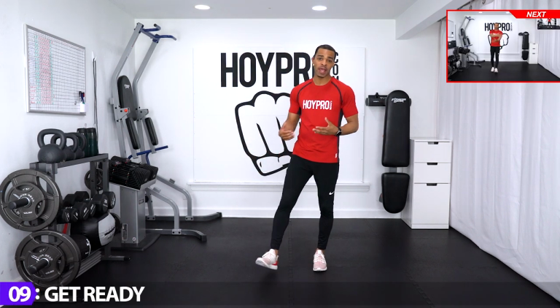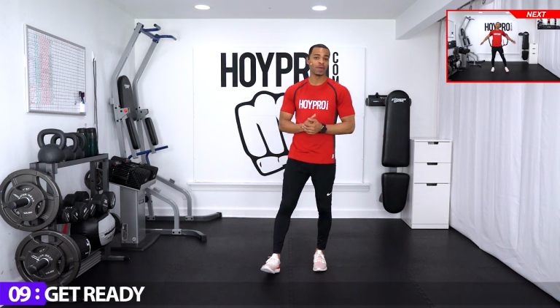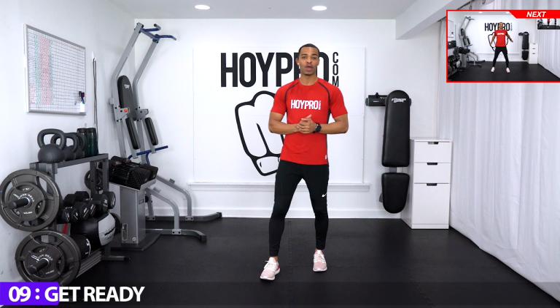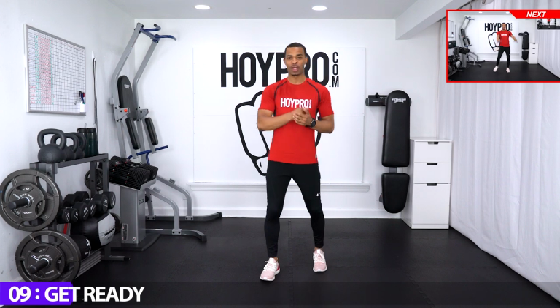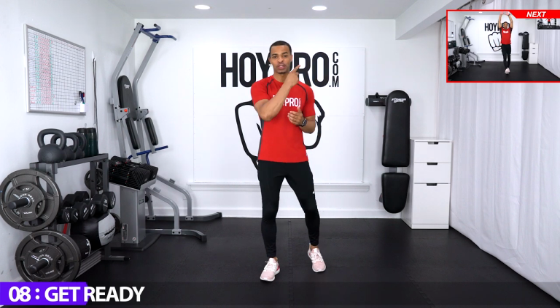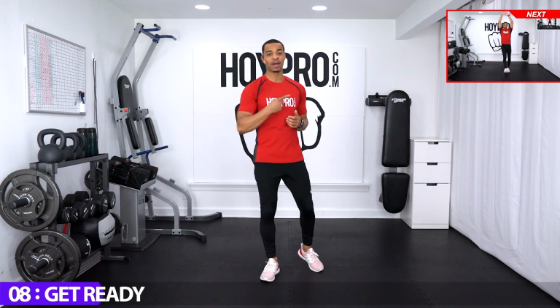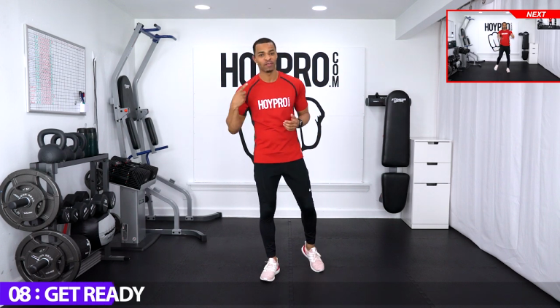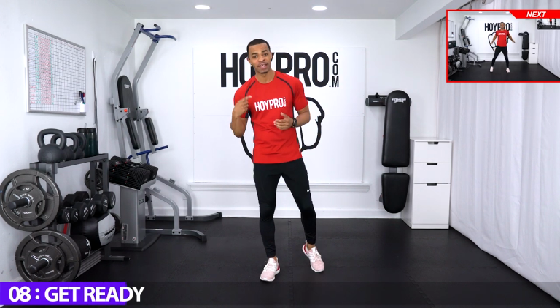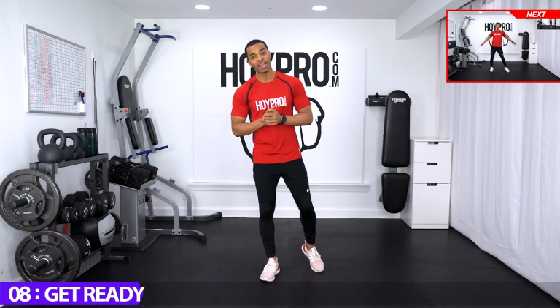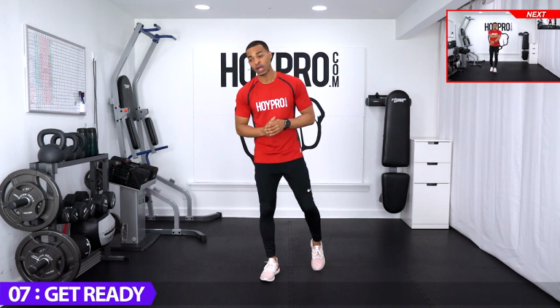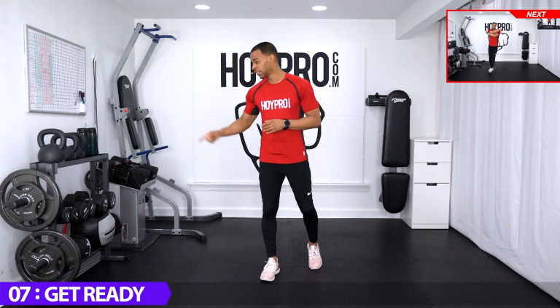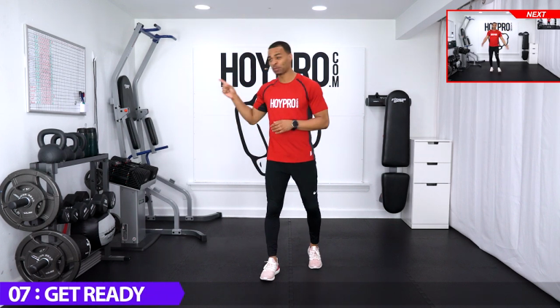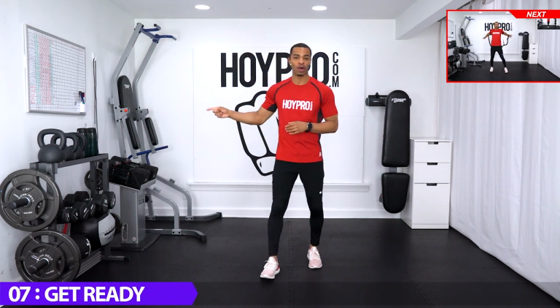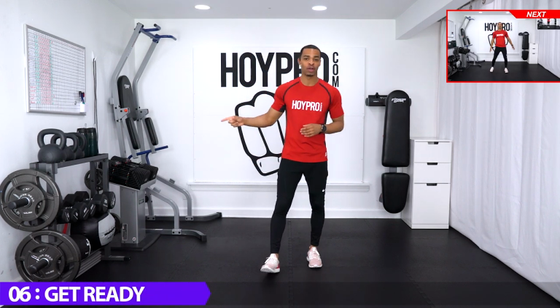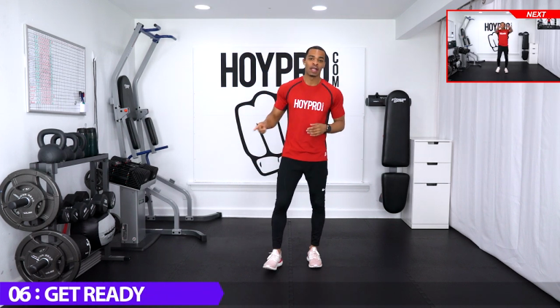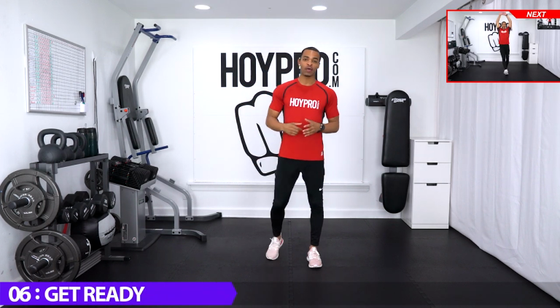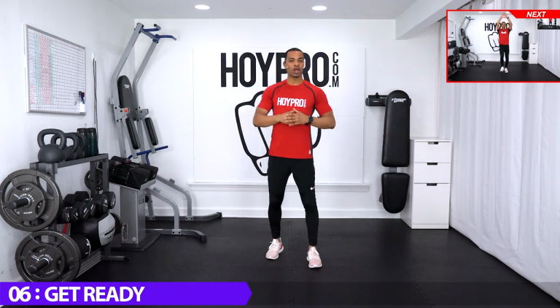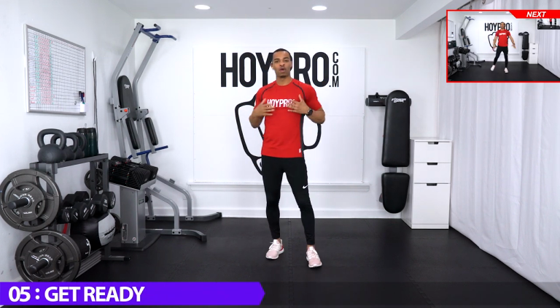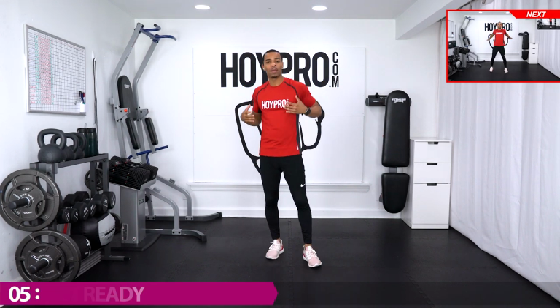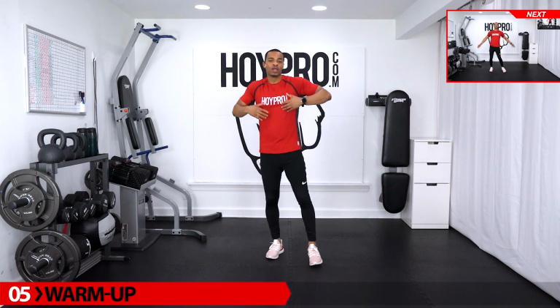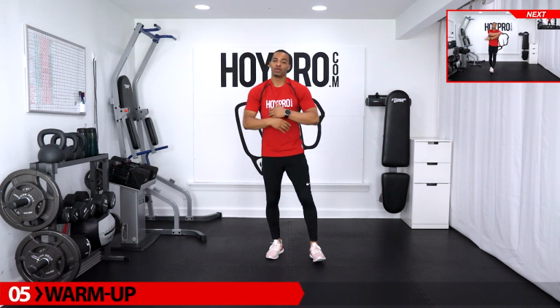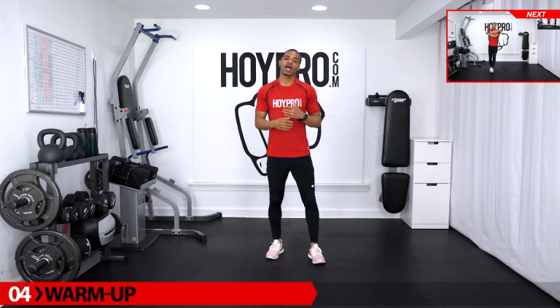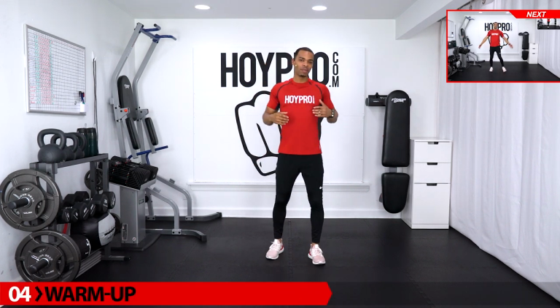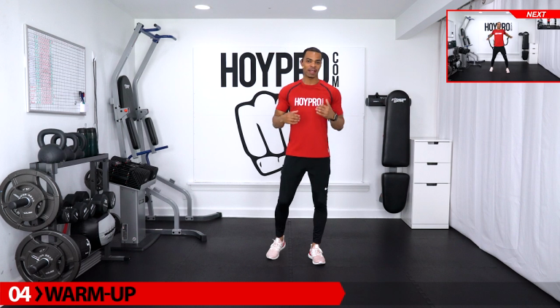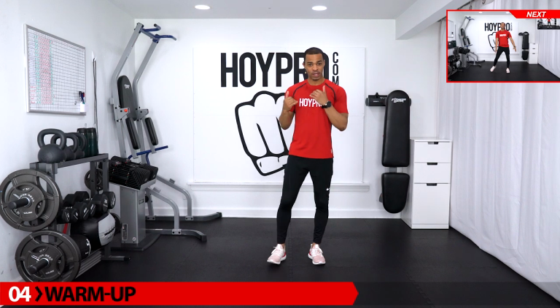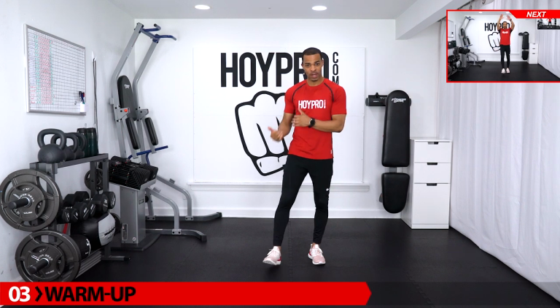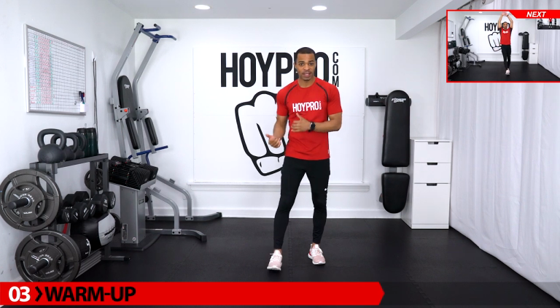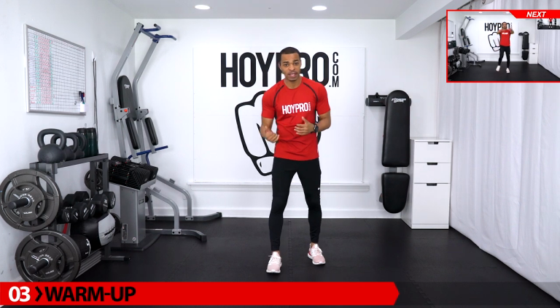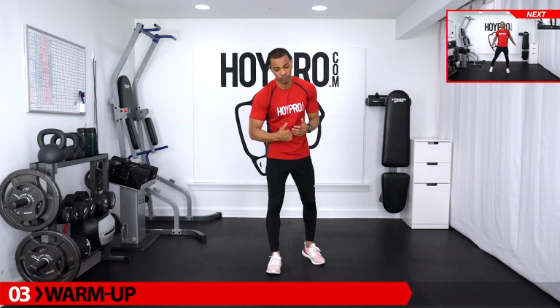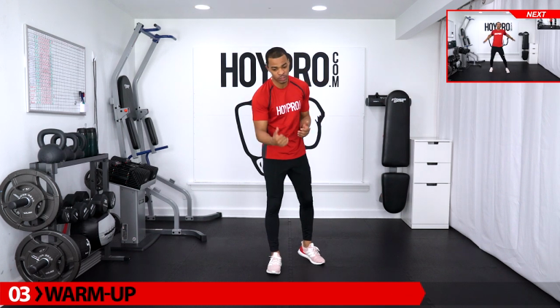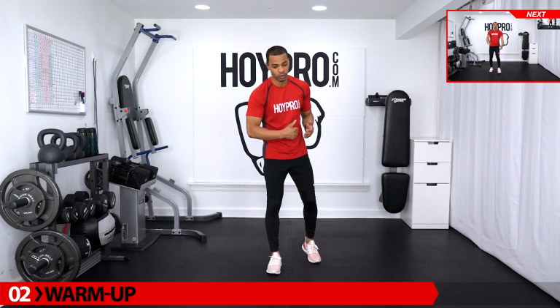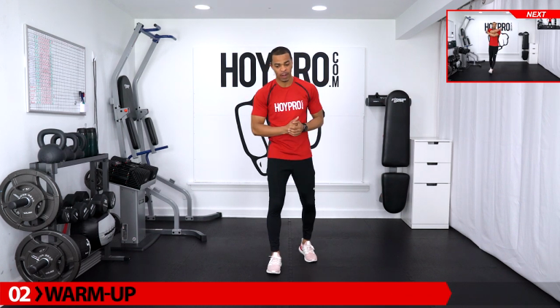So go ahead and put a big, bright, juicy smile on your face, get a quick sip of water. Let's go ahead and warm up through the upper body and get ready to get into this workout.